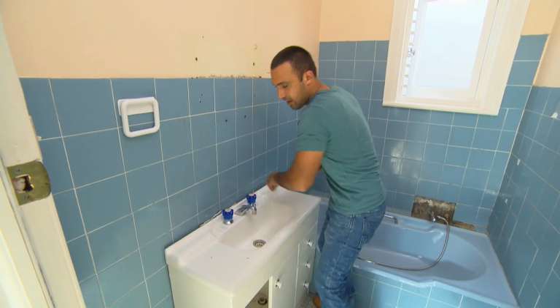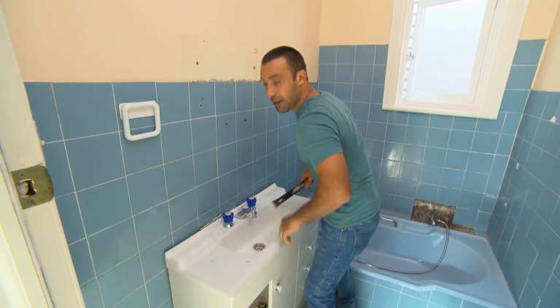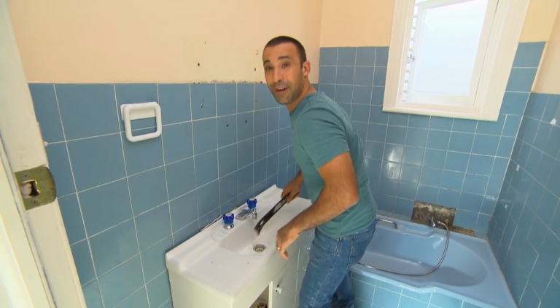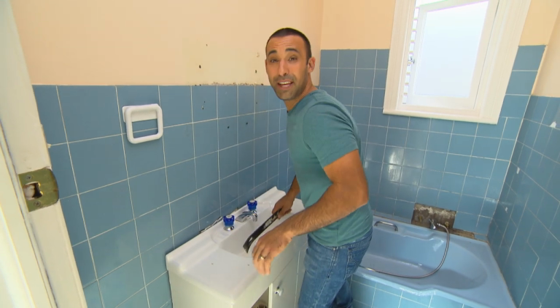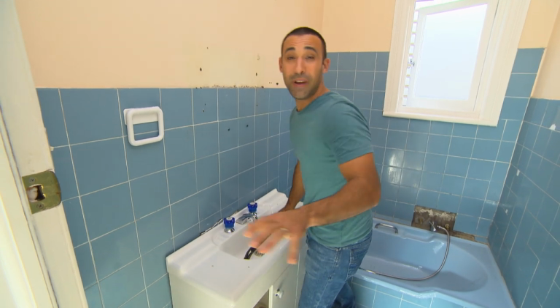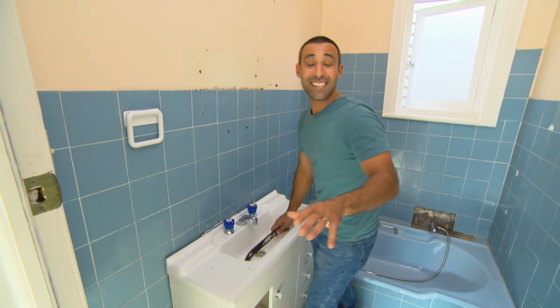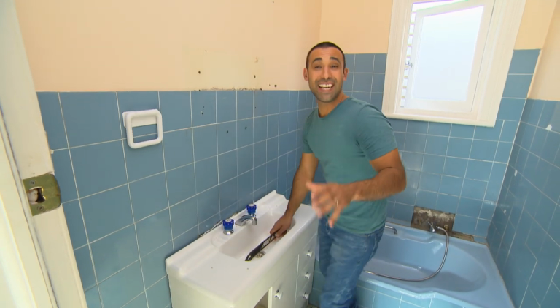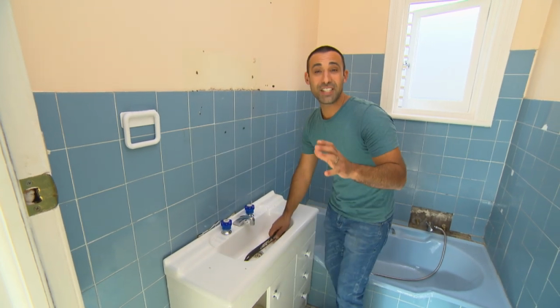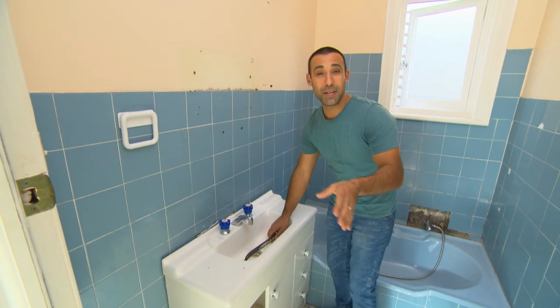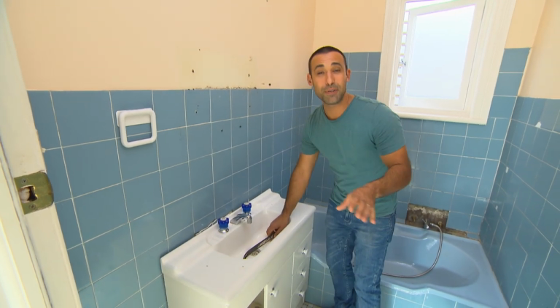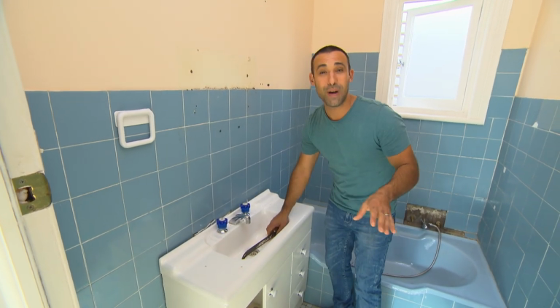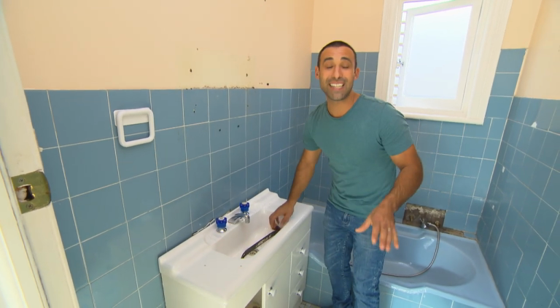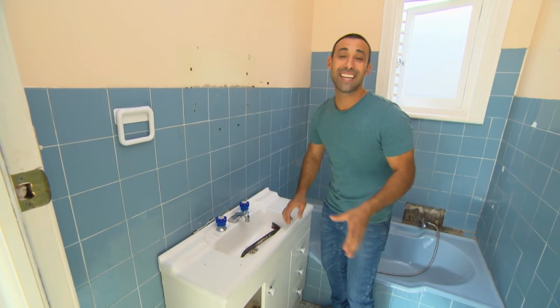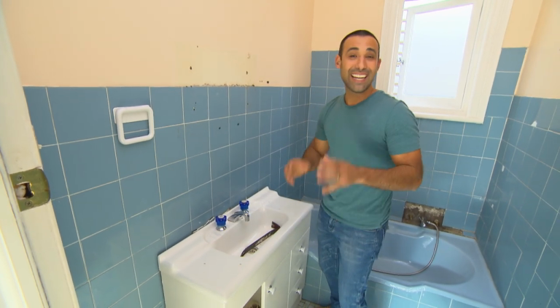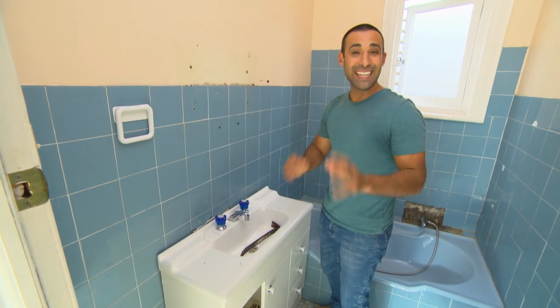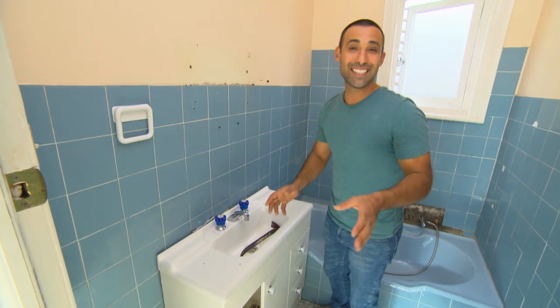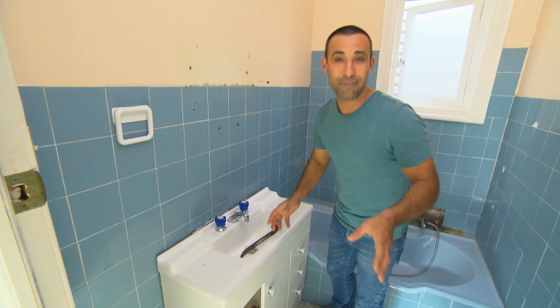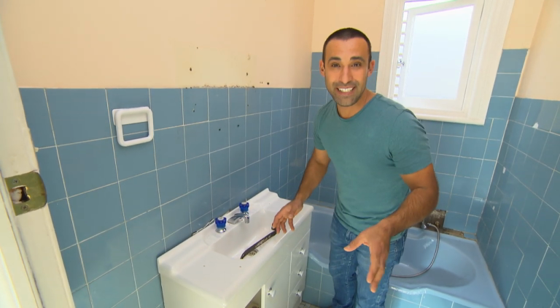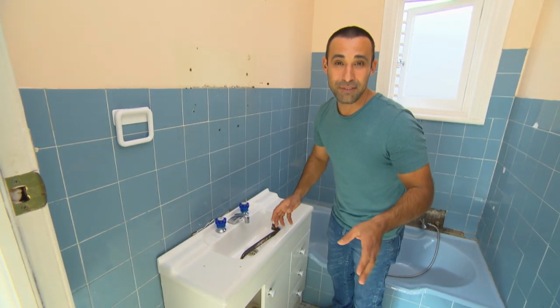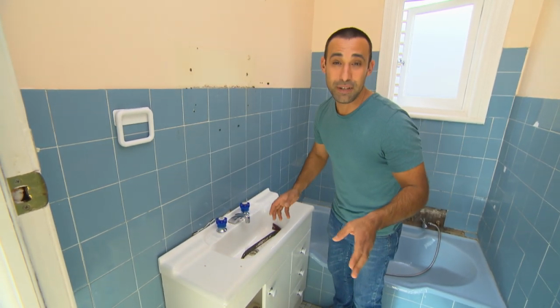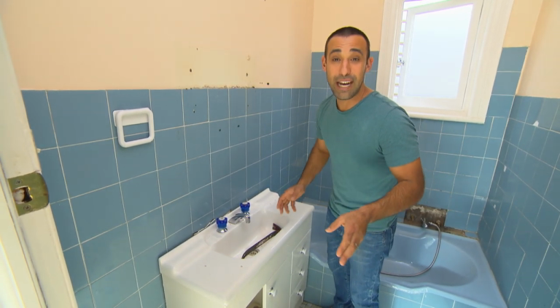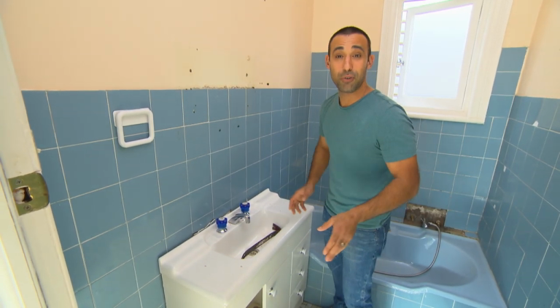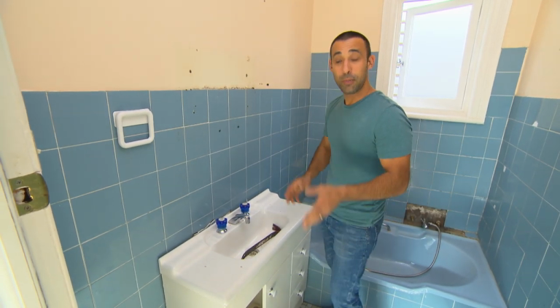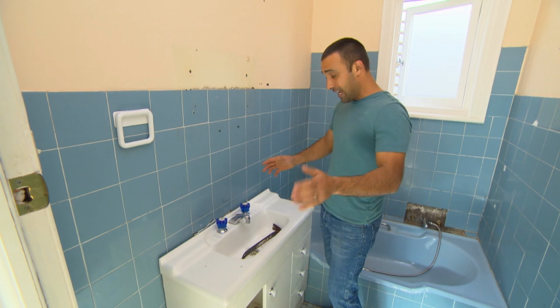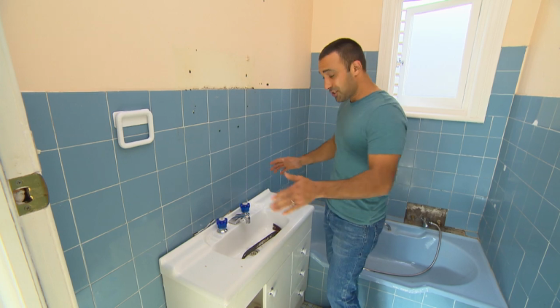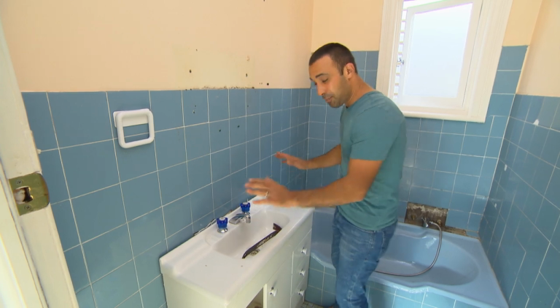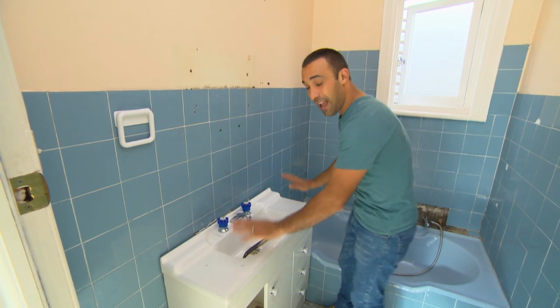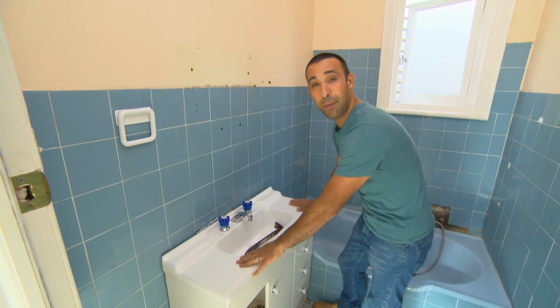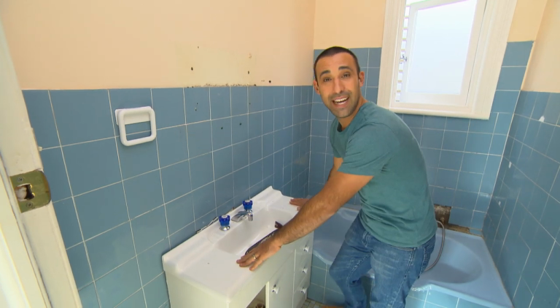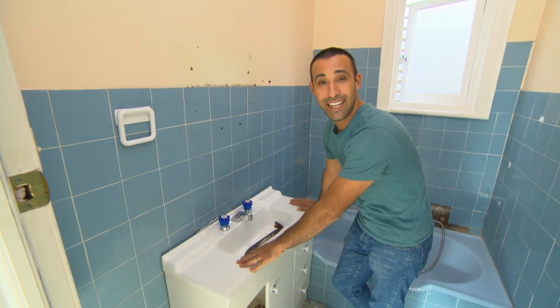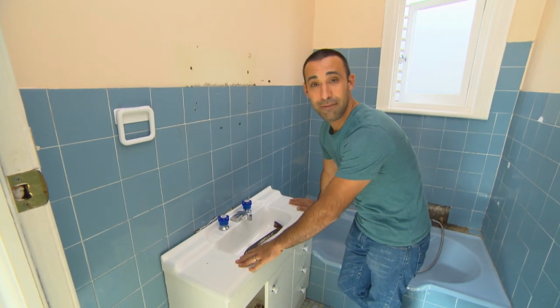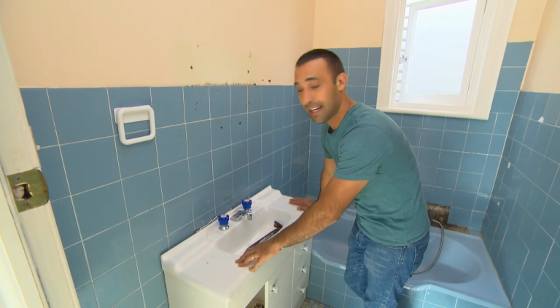One of the quickest and cheapest ways to get an instant facelift in your bathroom is just by updating your vanity.